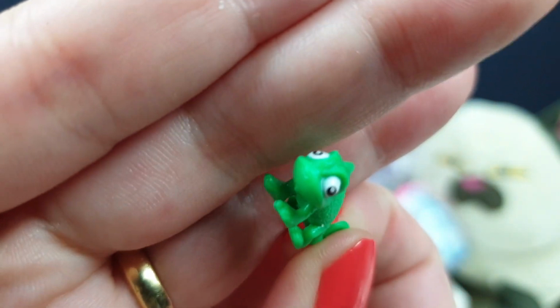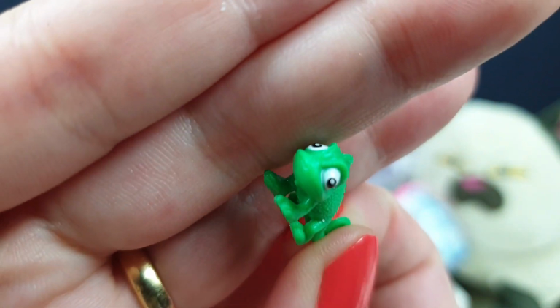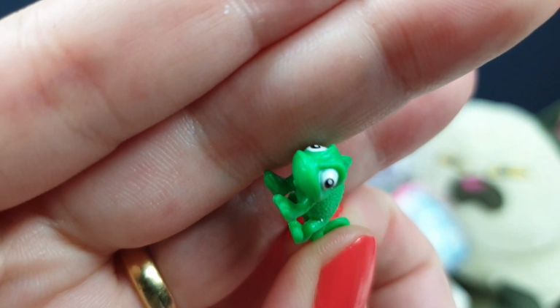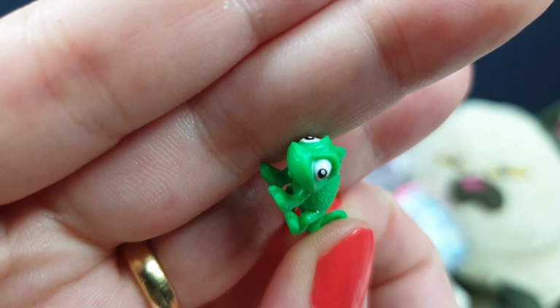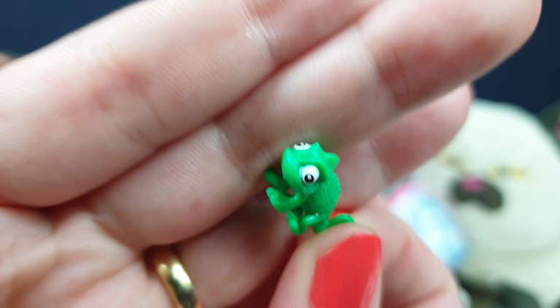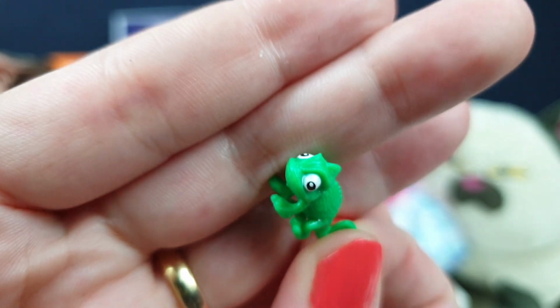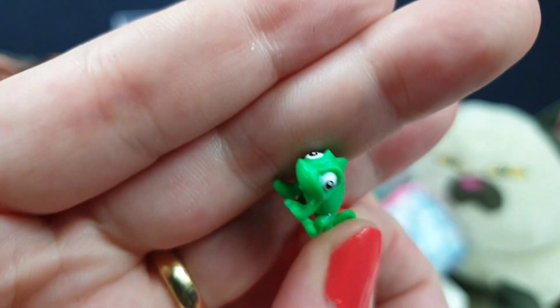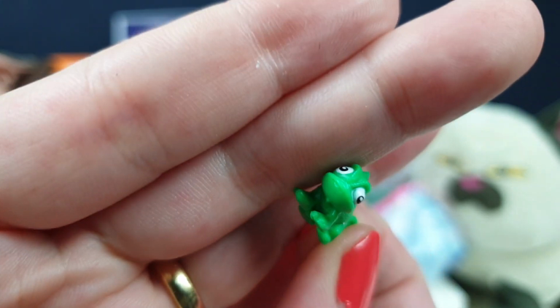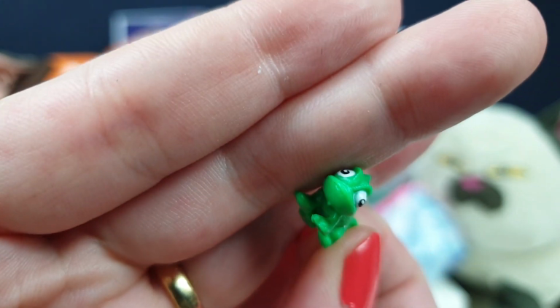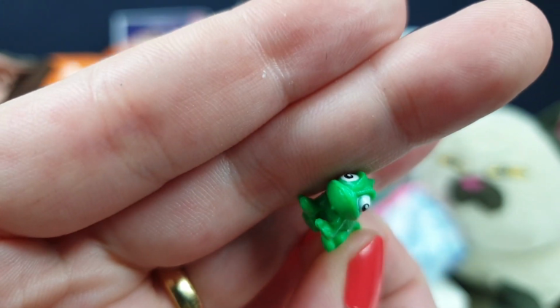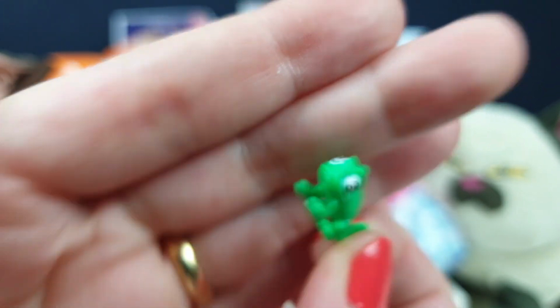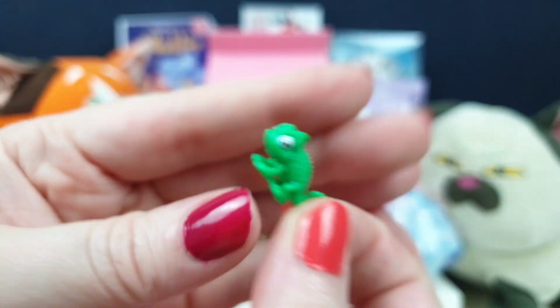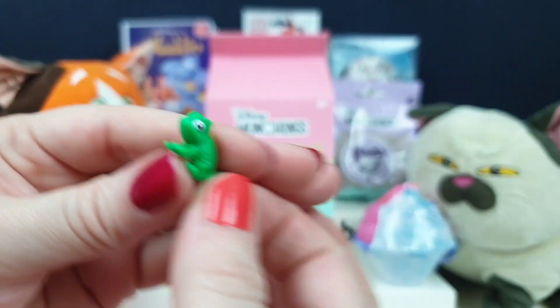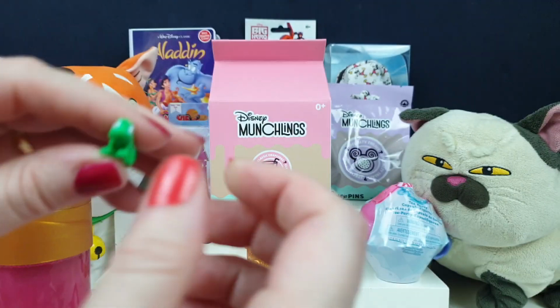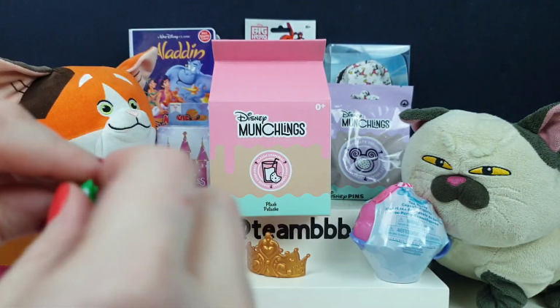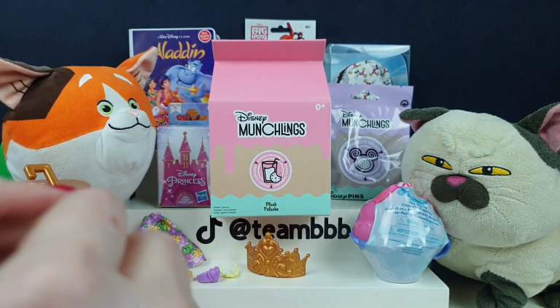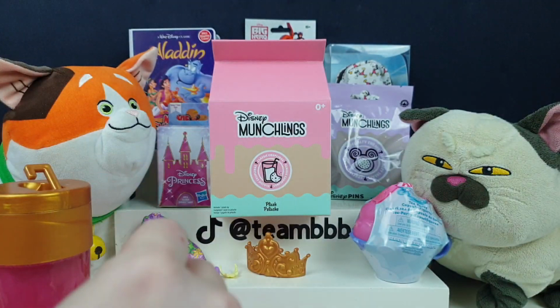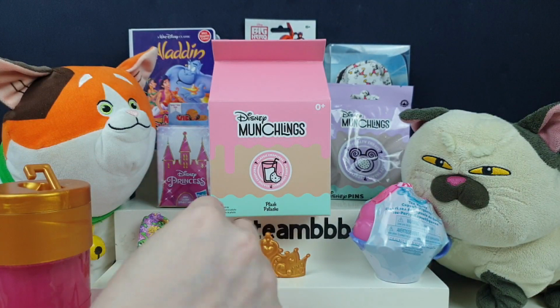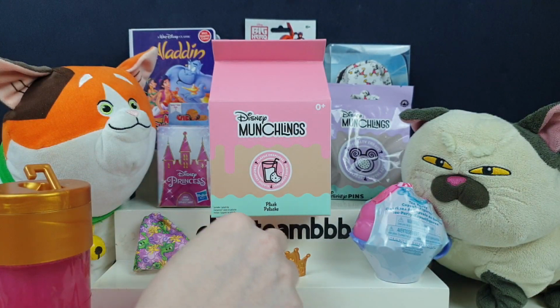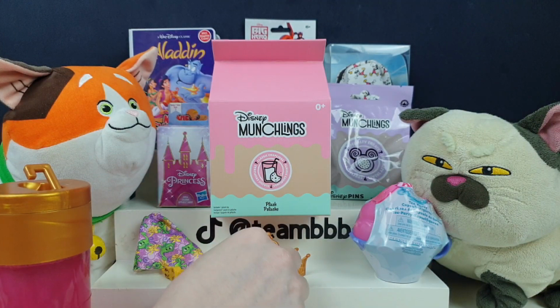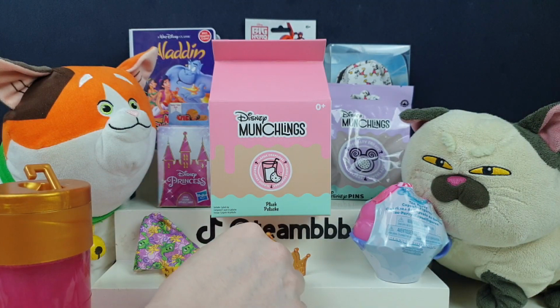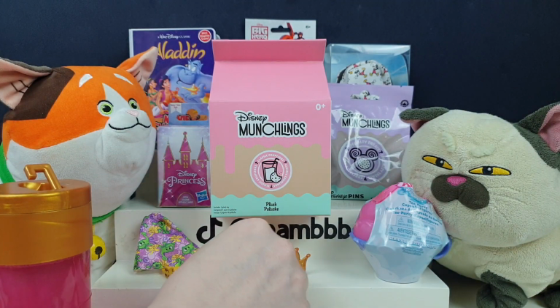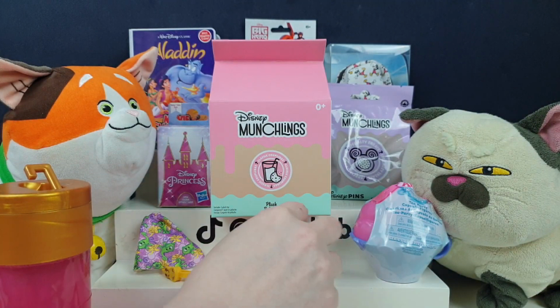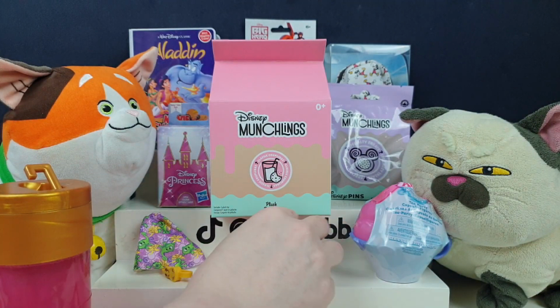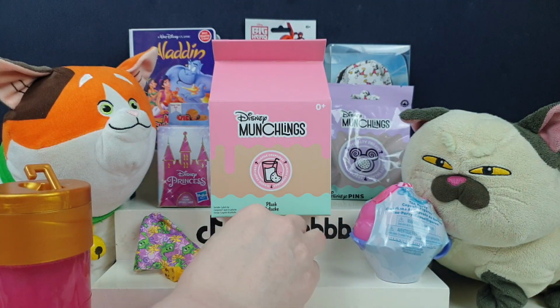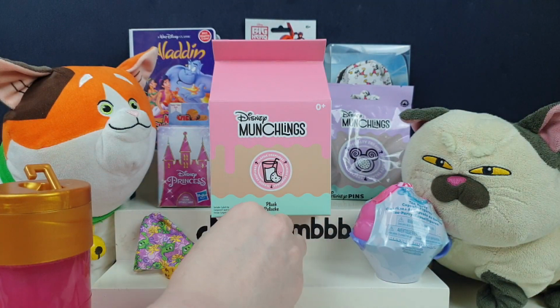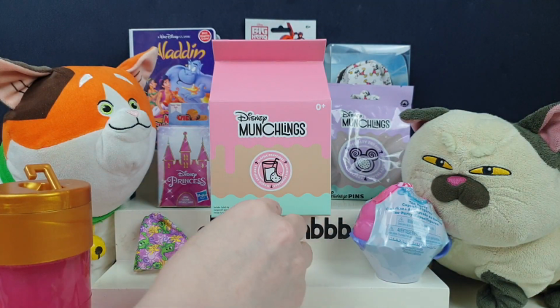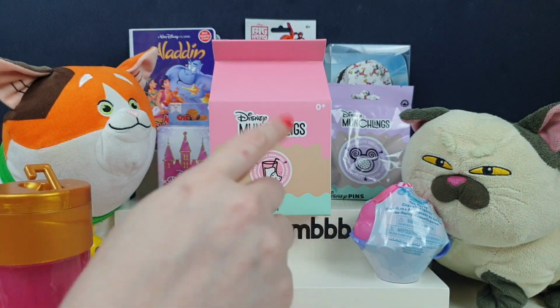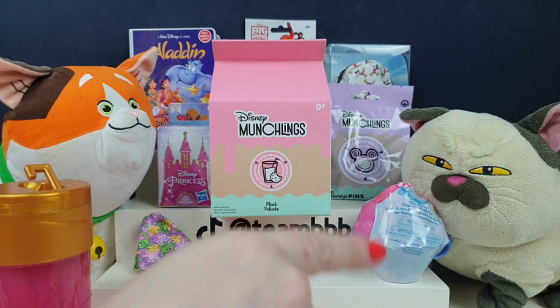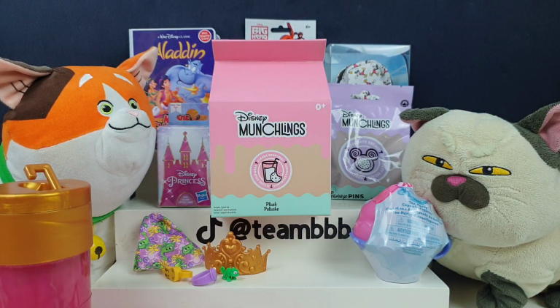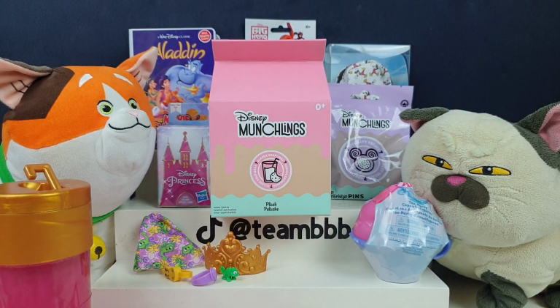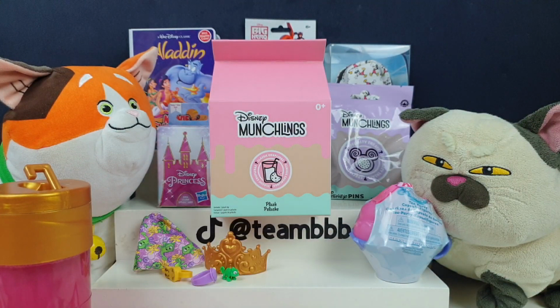Oh, I love Pascal. Derpy little eyes — look at these little derpies. So we'll leave her to marinate for a bit while we open something else.